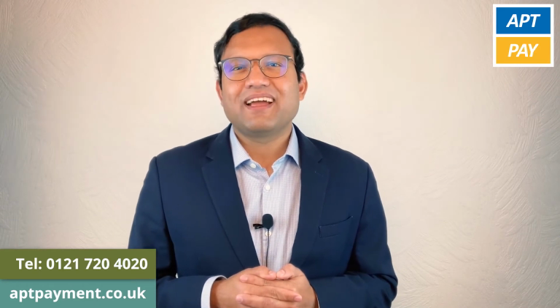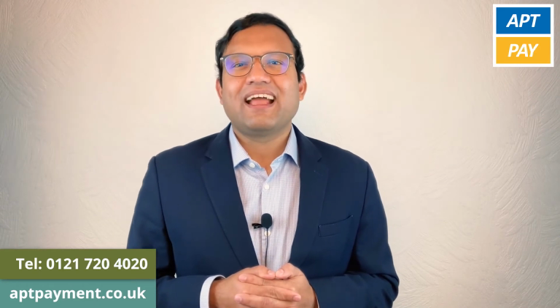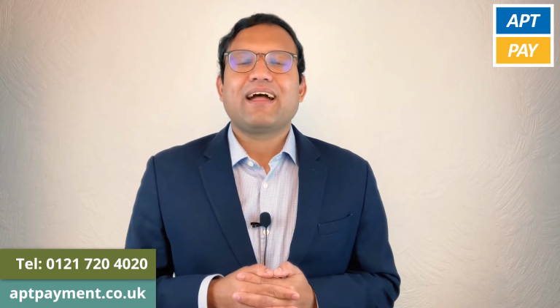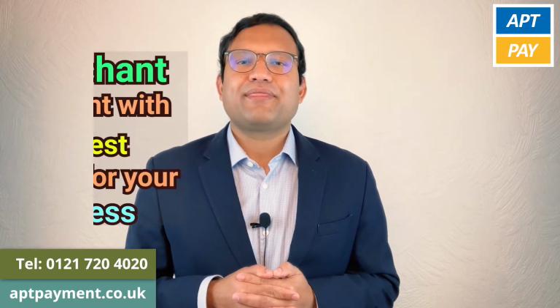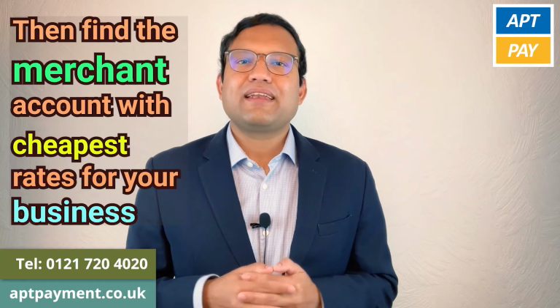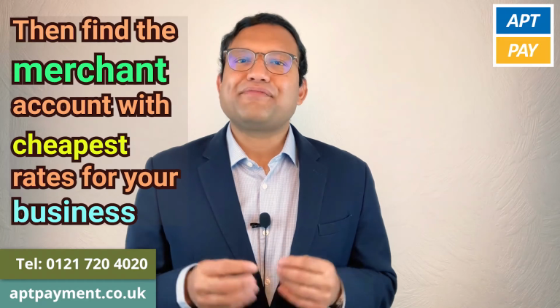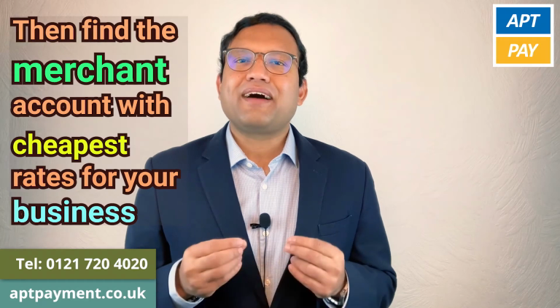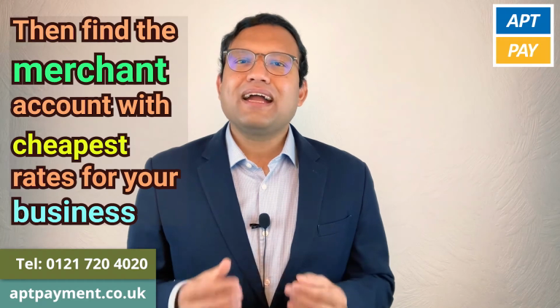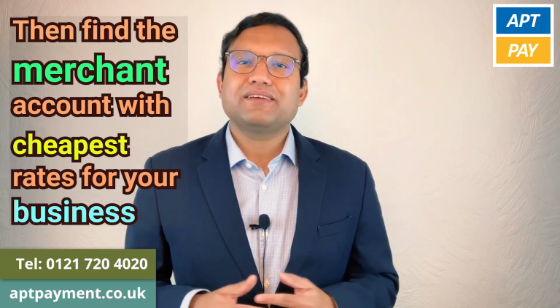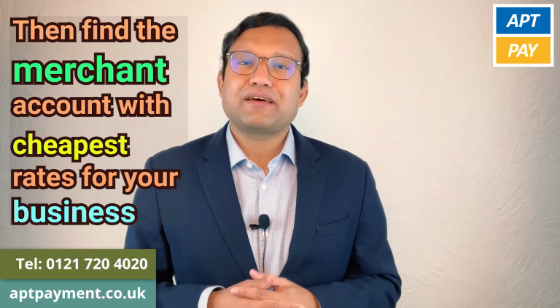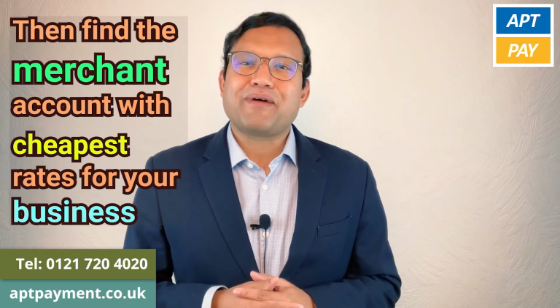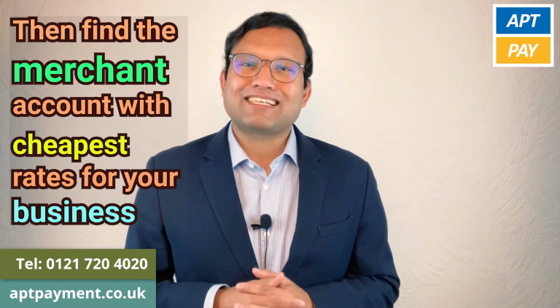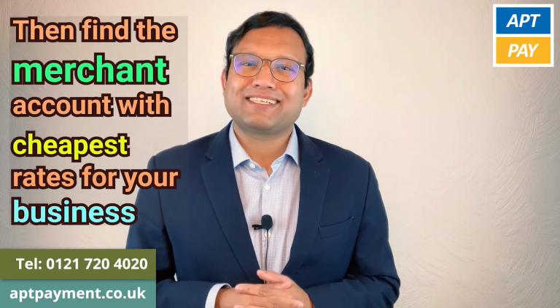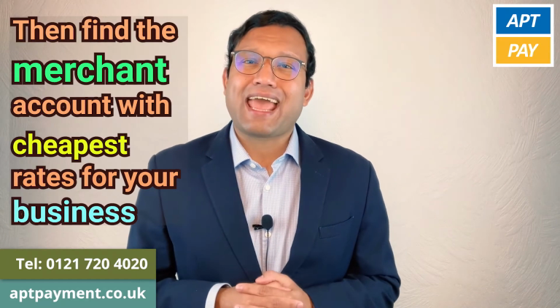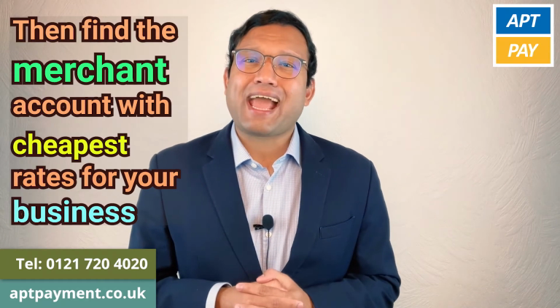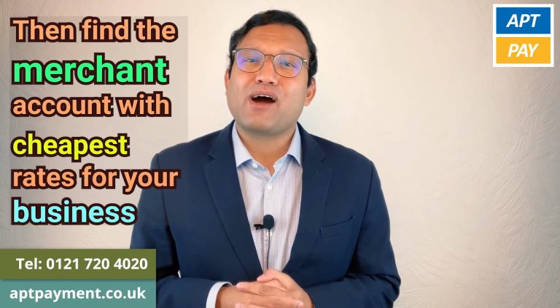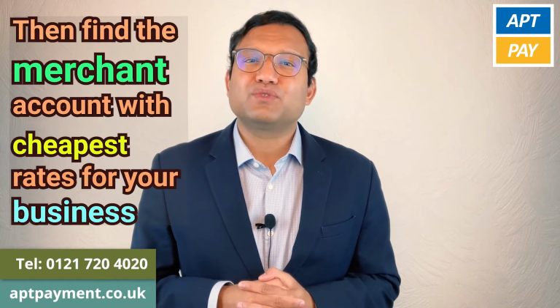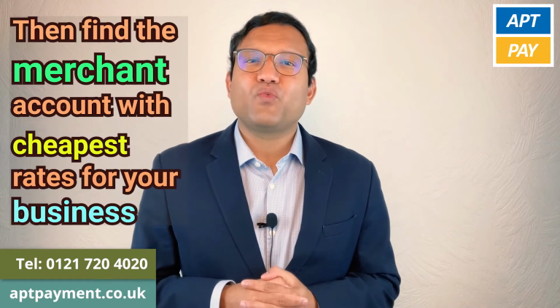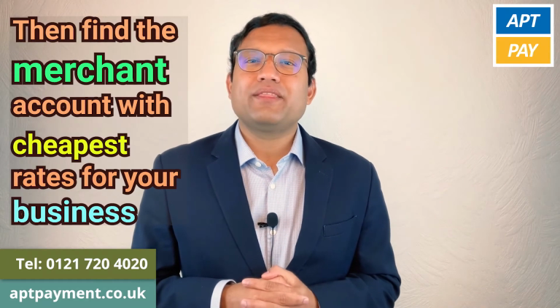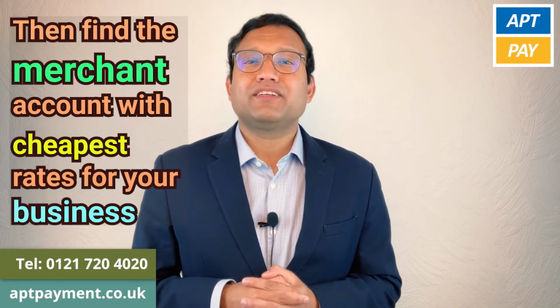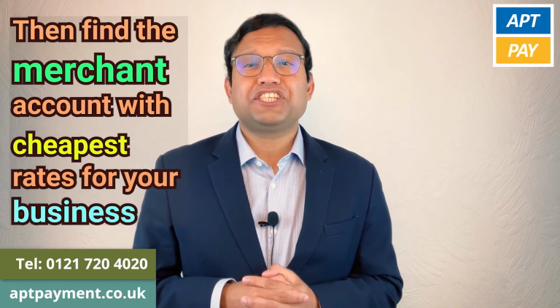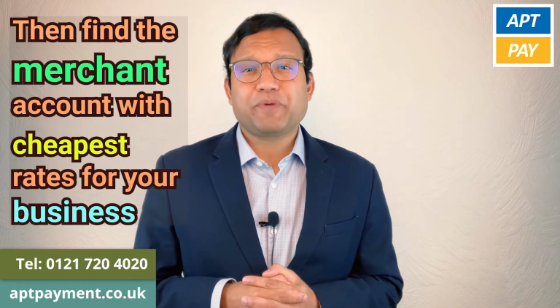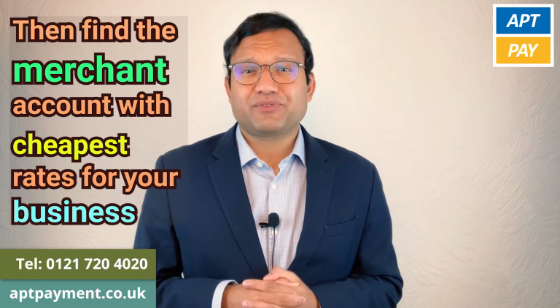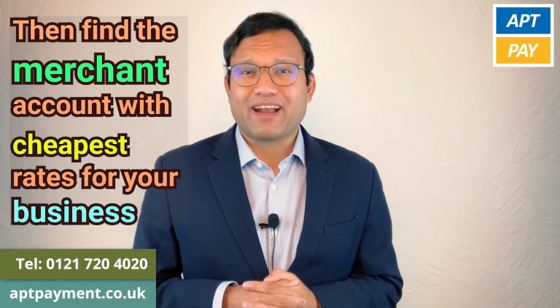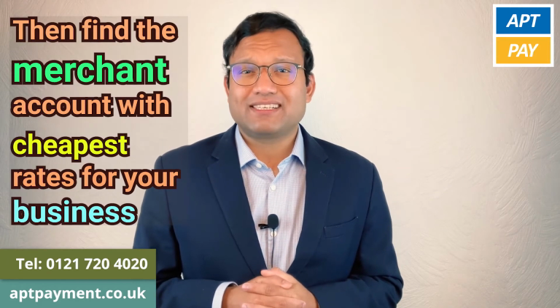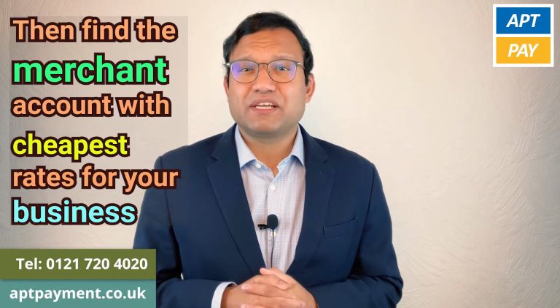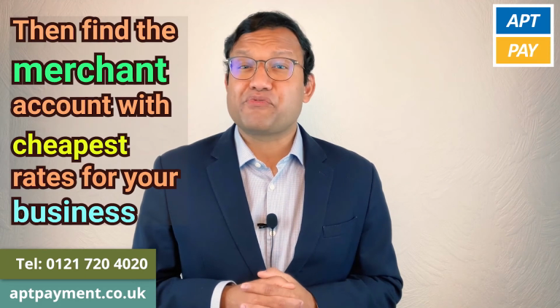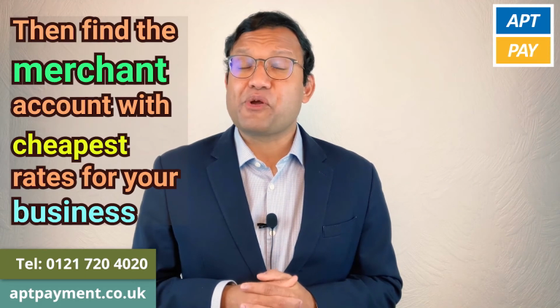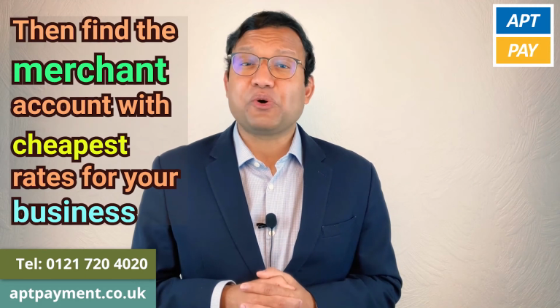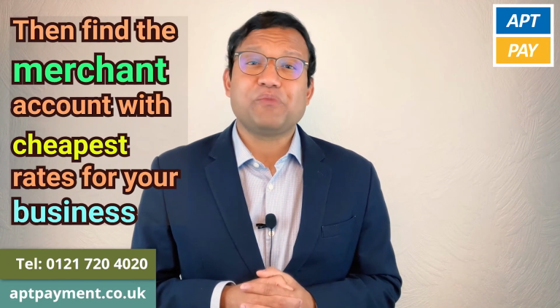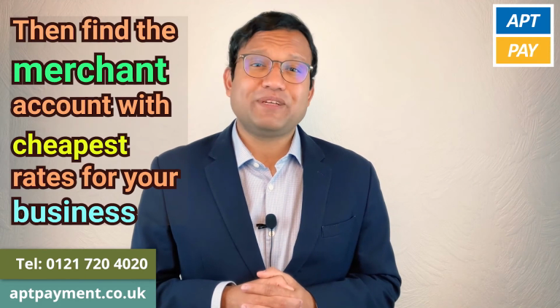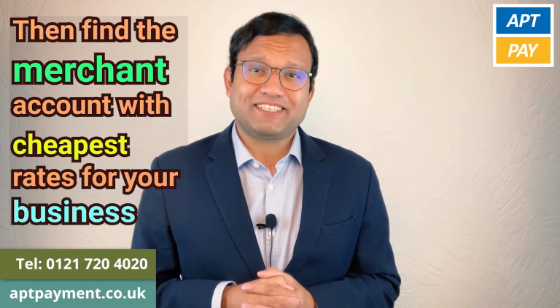Then find the merchant account with the cheapest rates for your business.